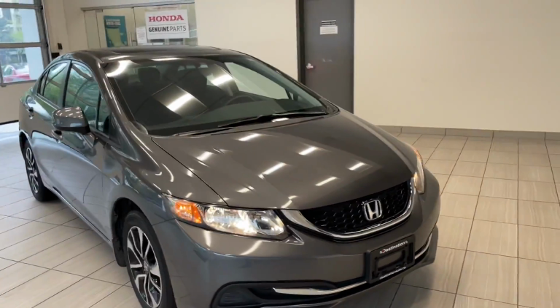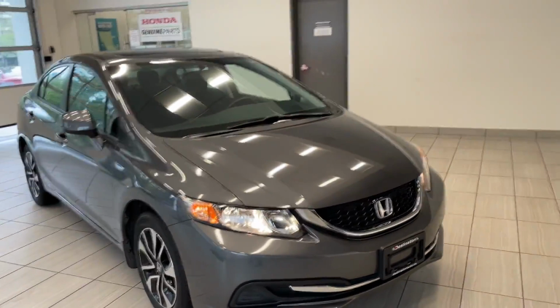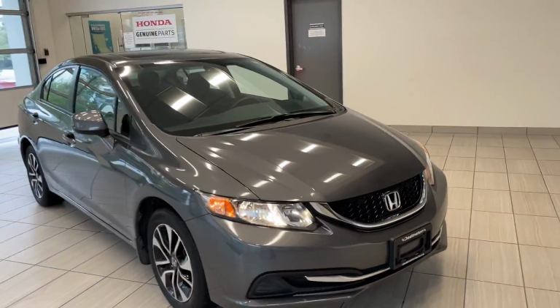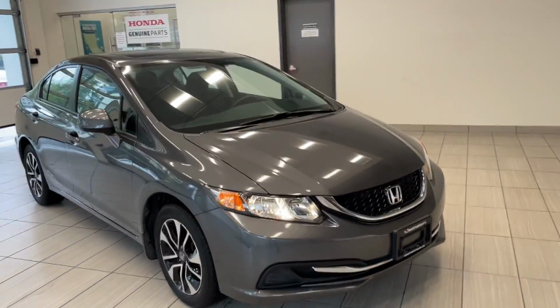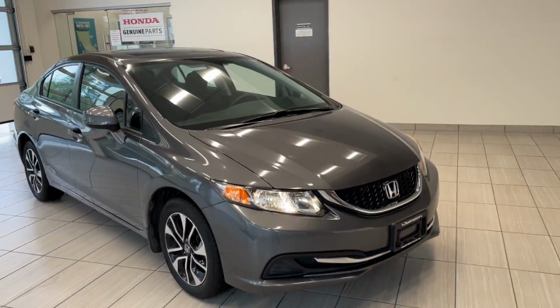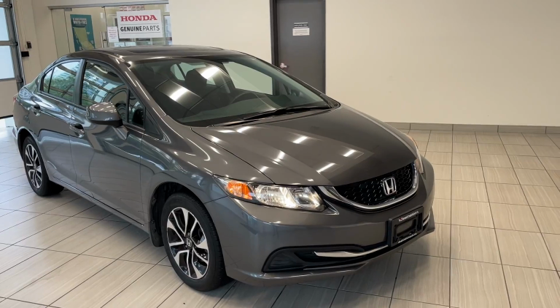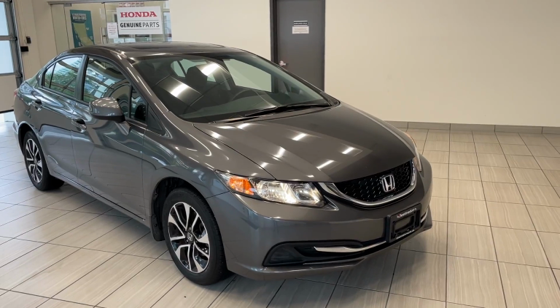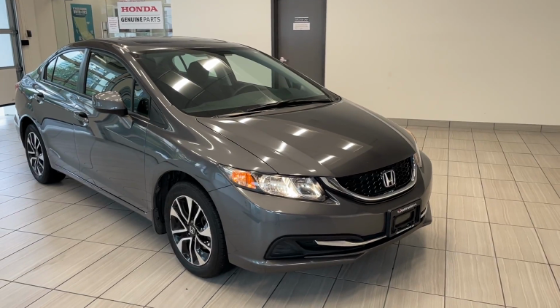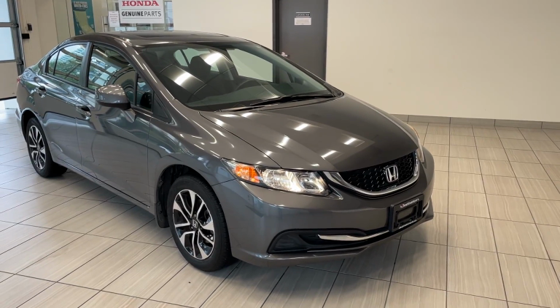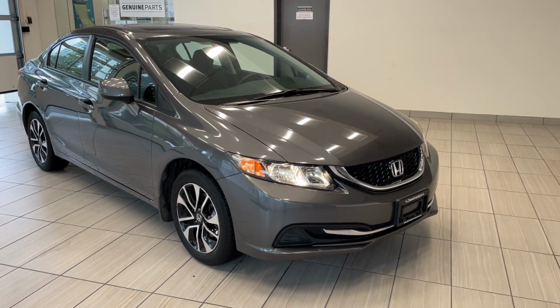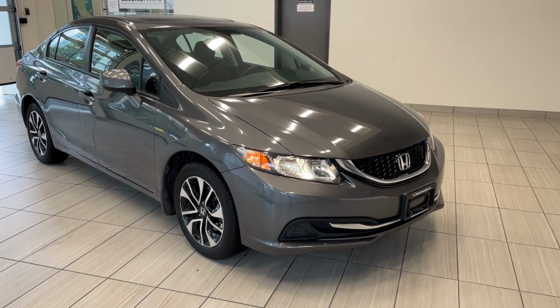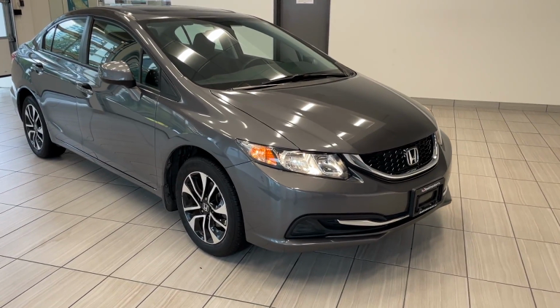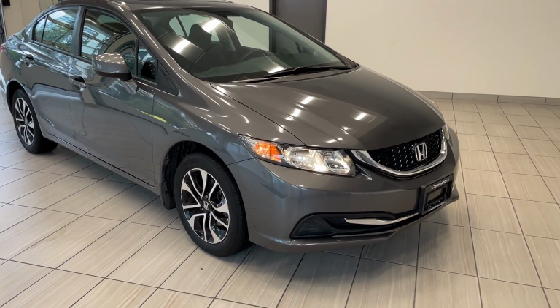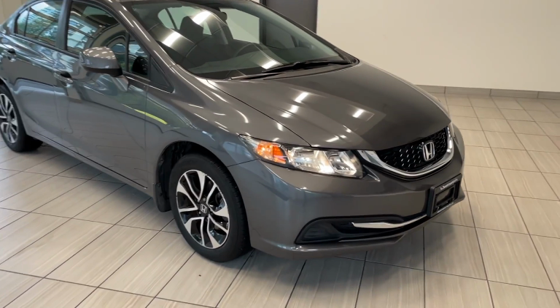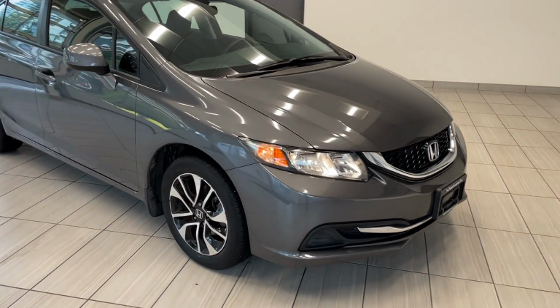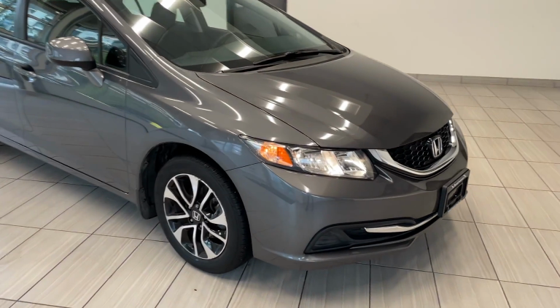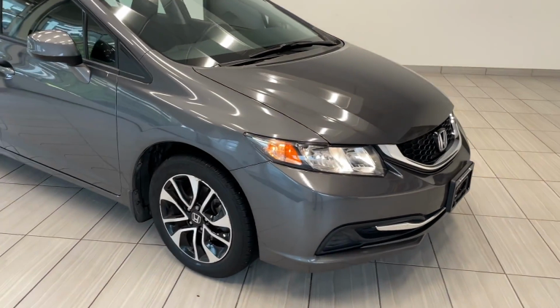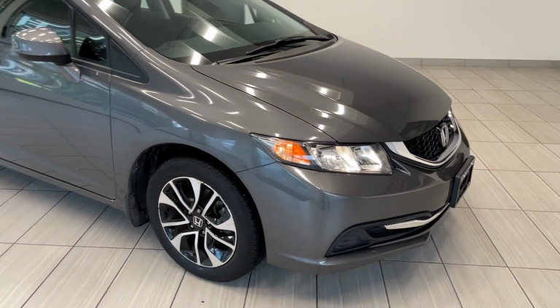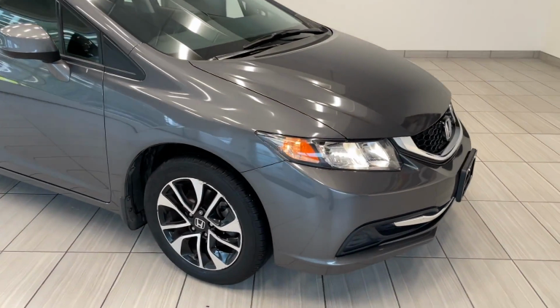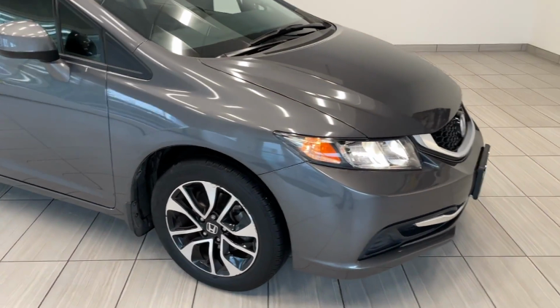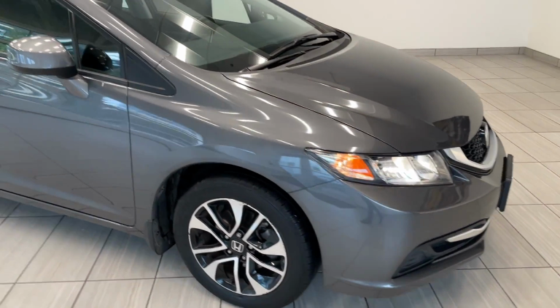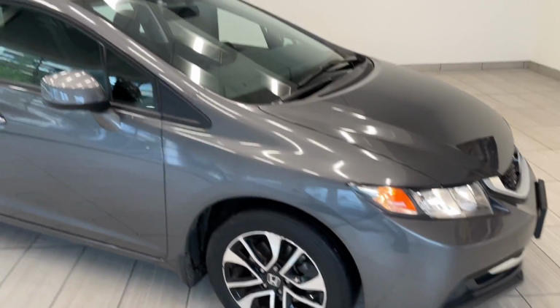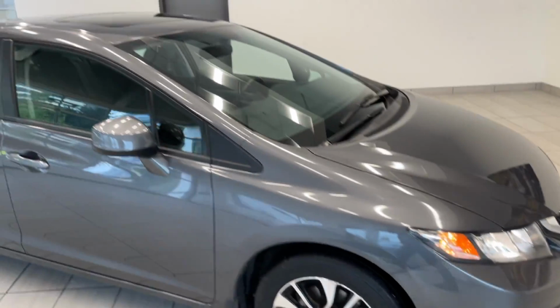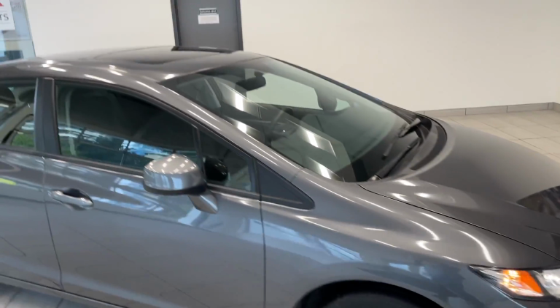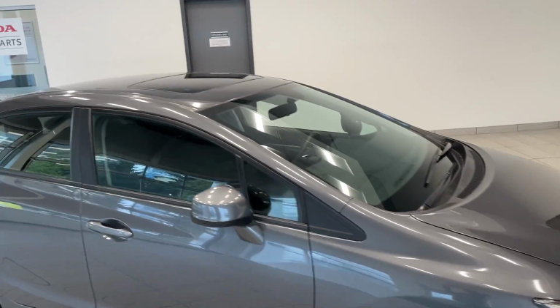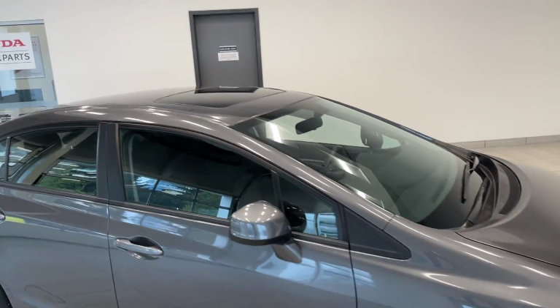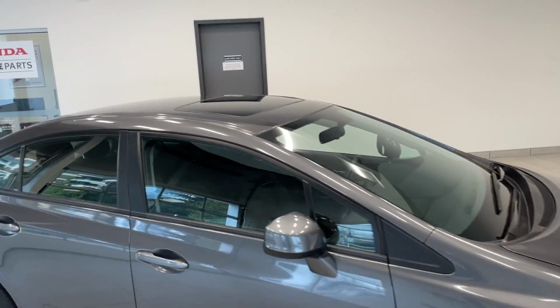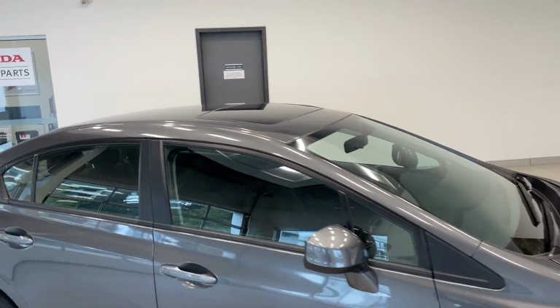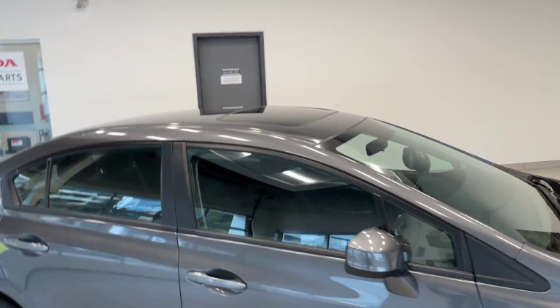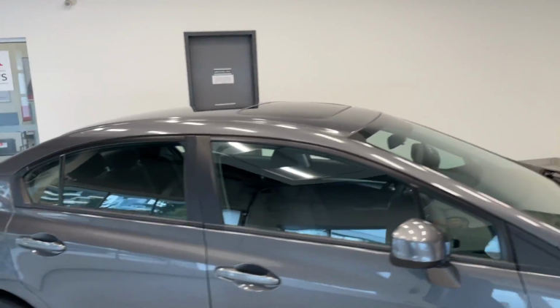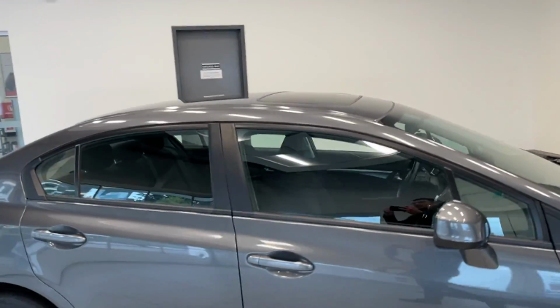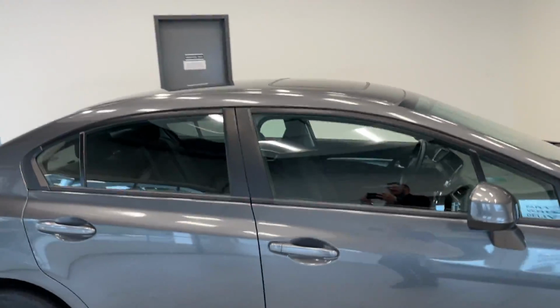Moving around to the side here, with the EX you're gonna get those nice alloy wheels, two-tone black and silver, and a sunroof up on top.